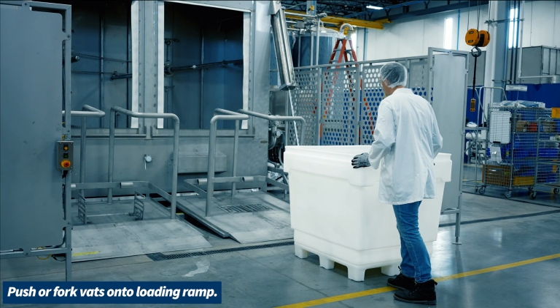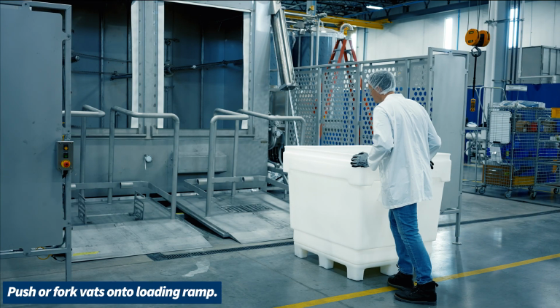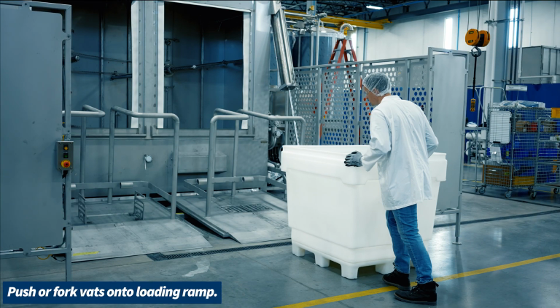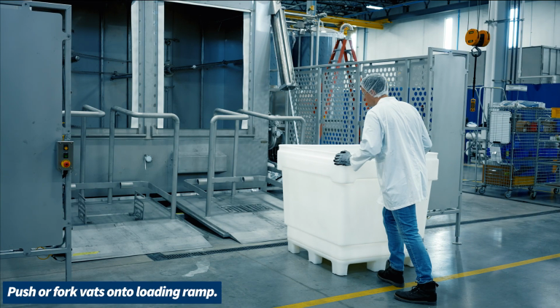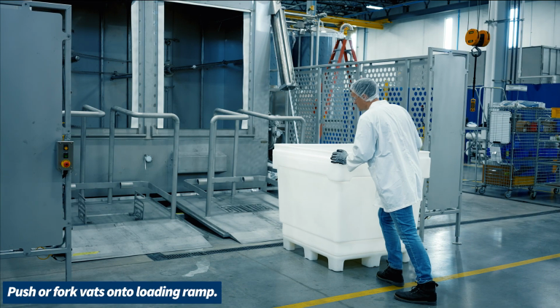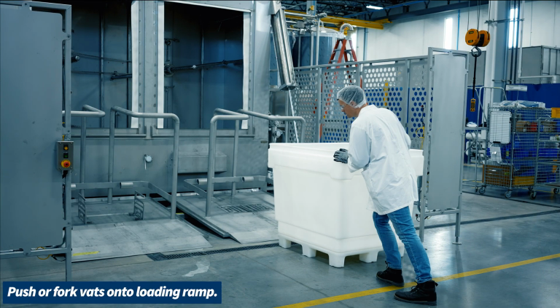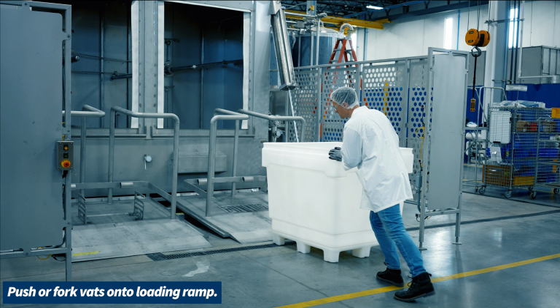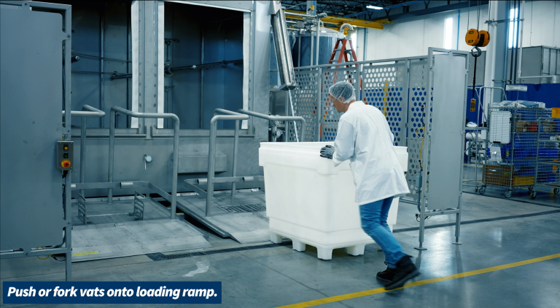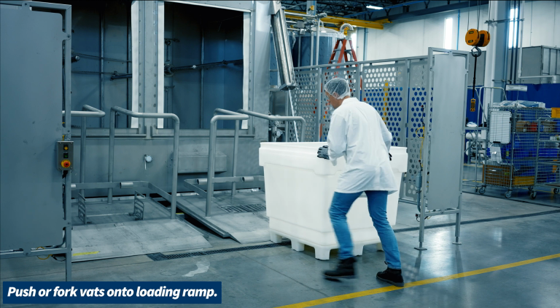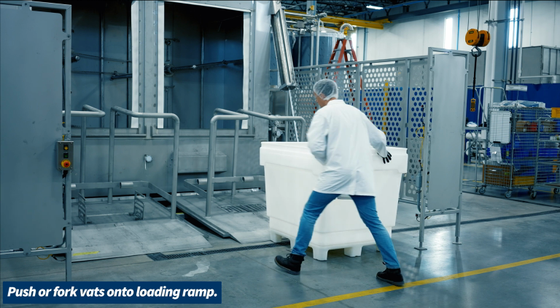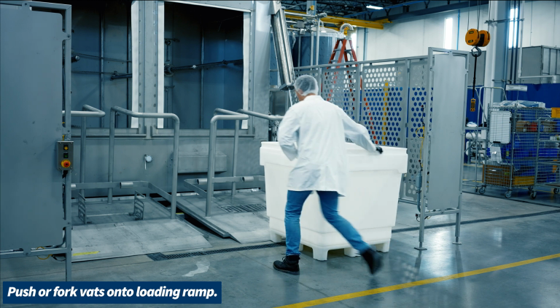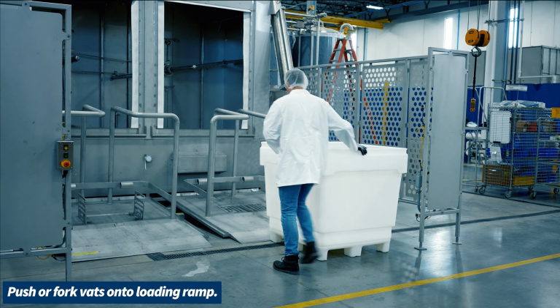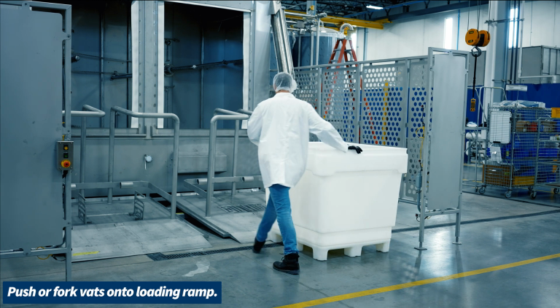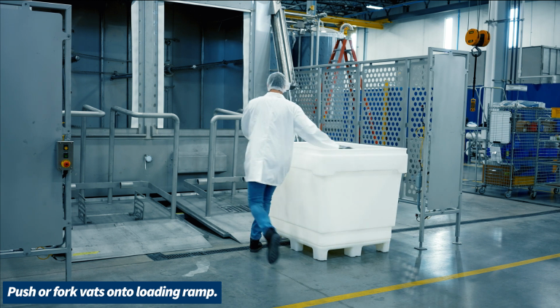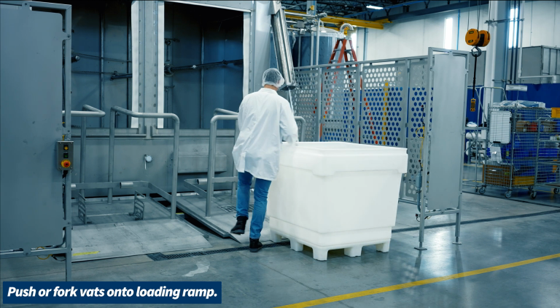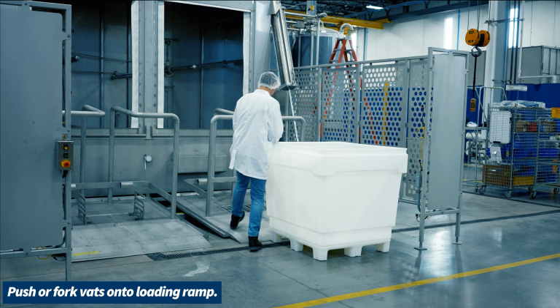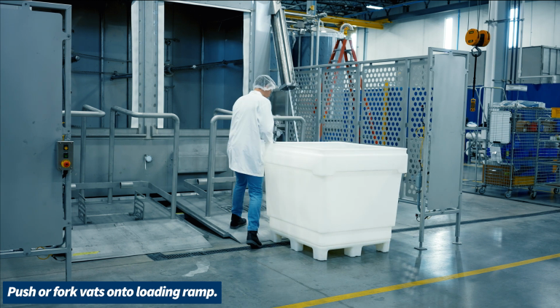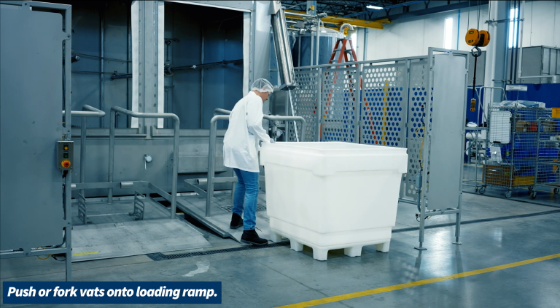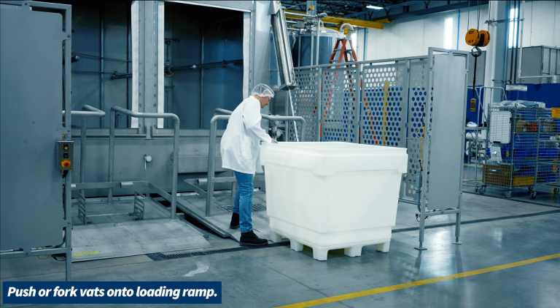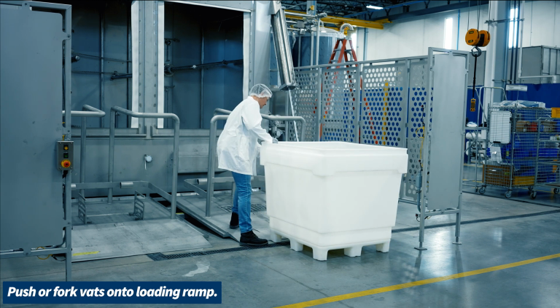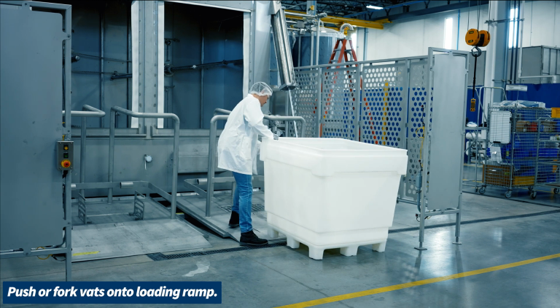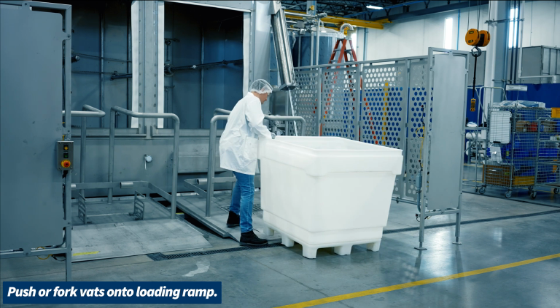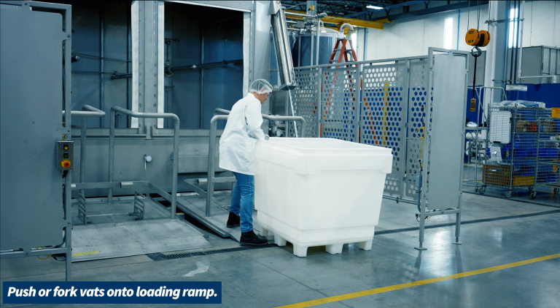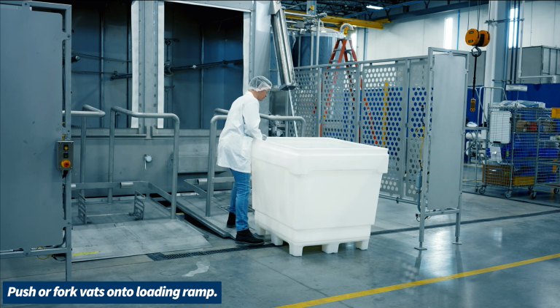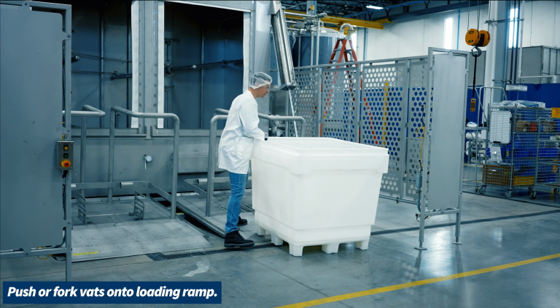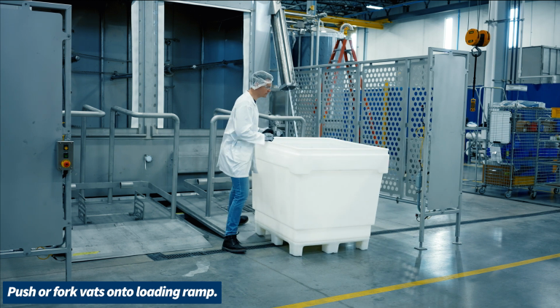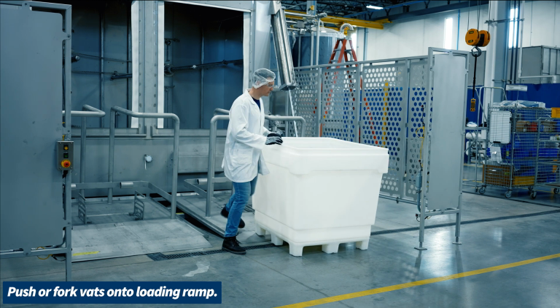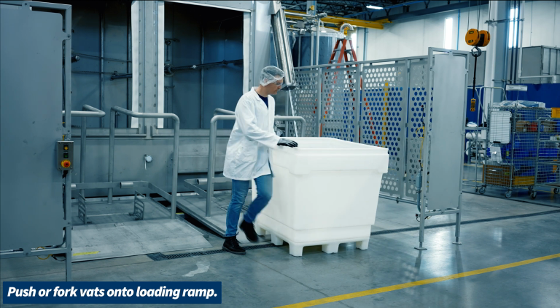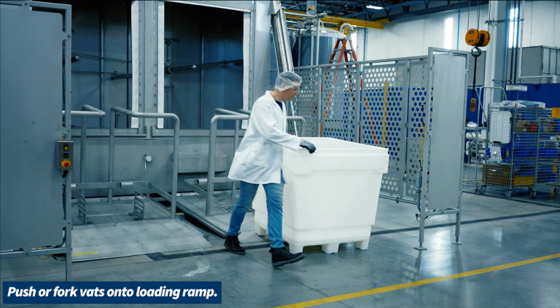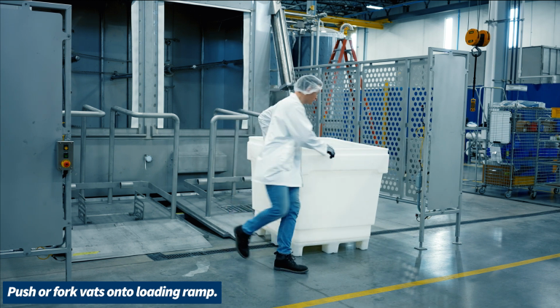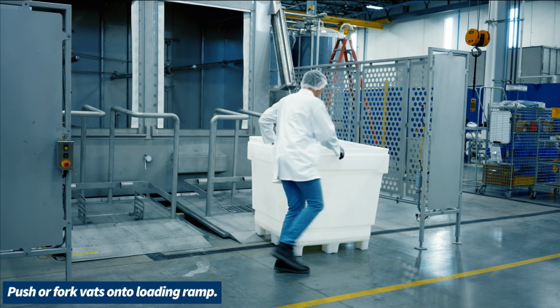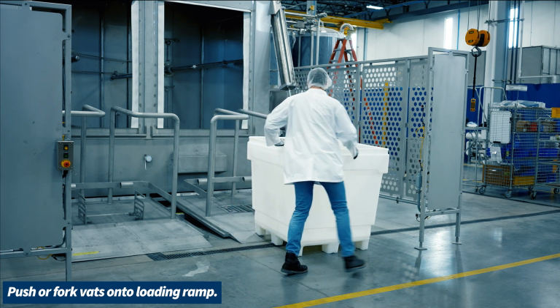Loading the vat washer has never been easier, with the option to either push or fork vats onto the loading ramp.